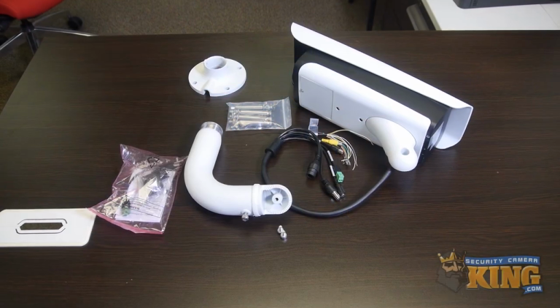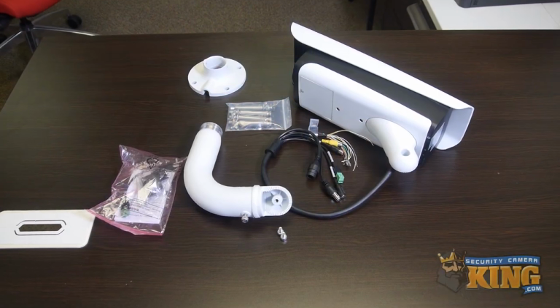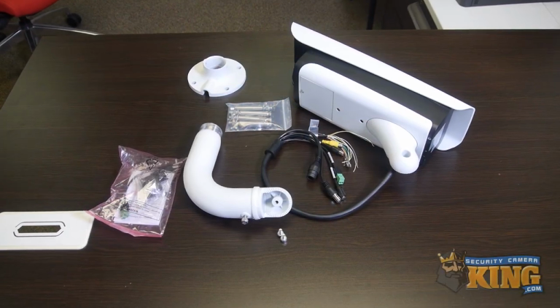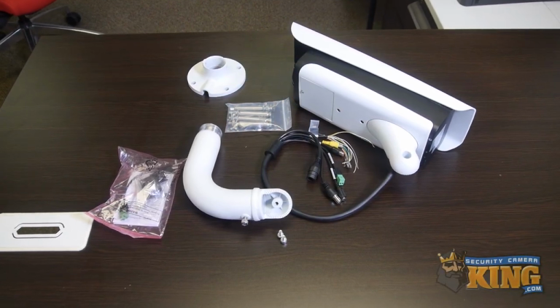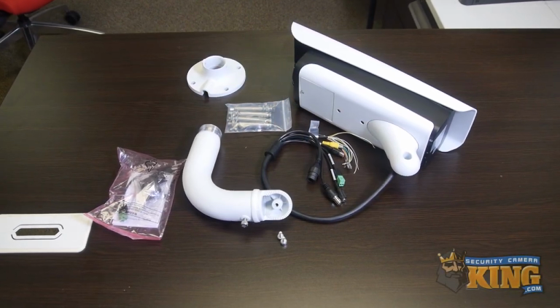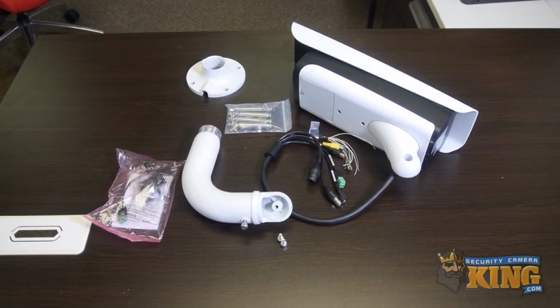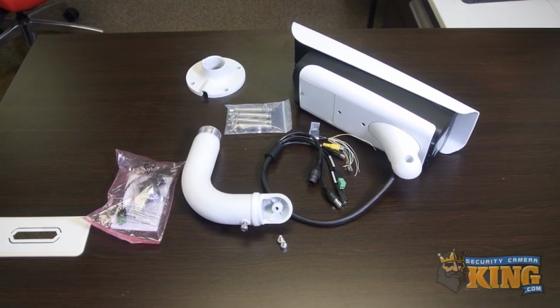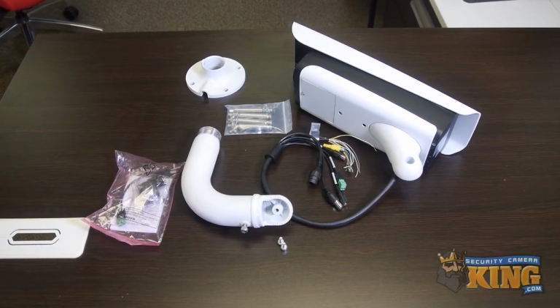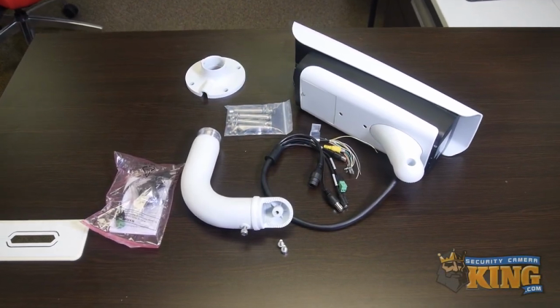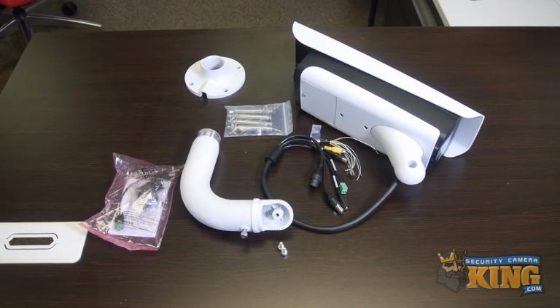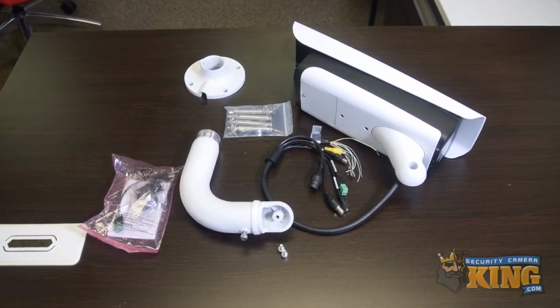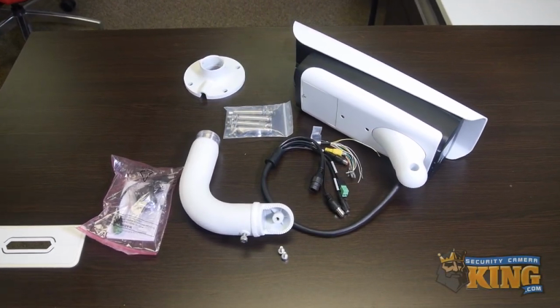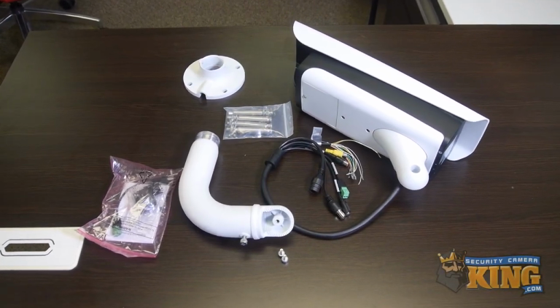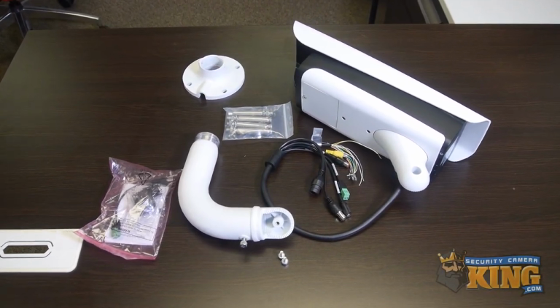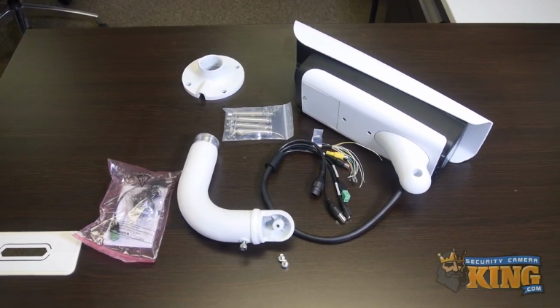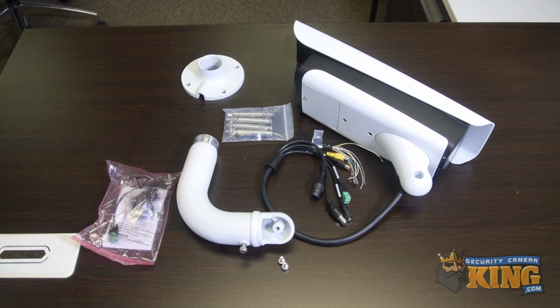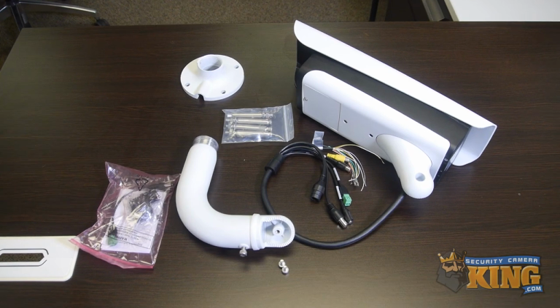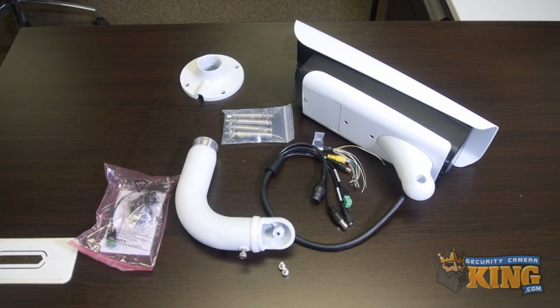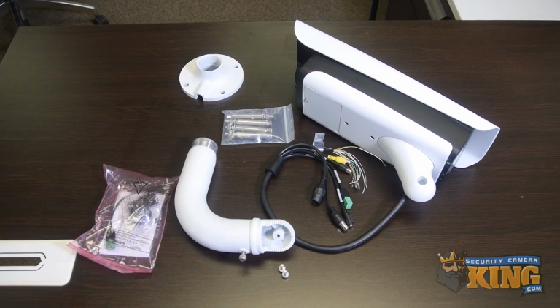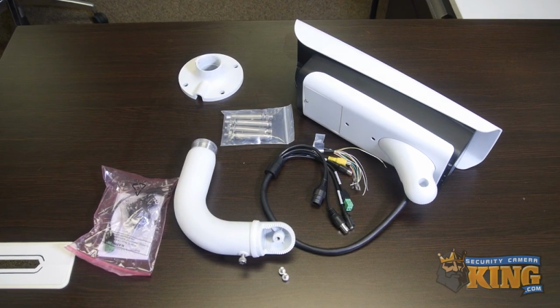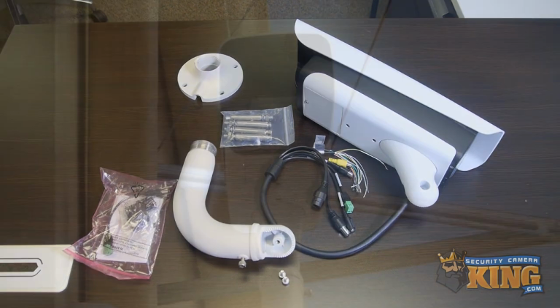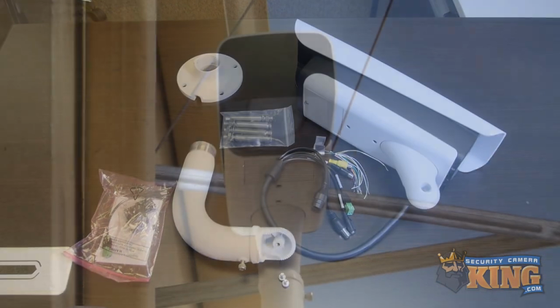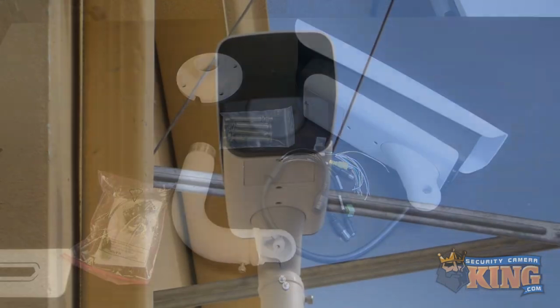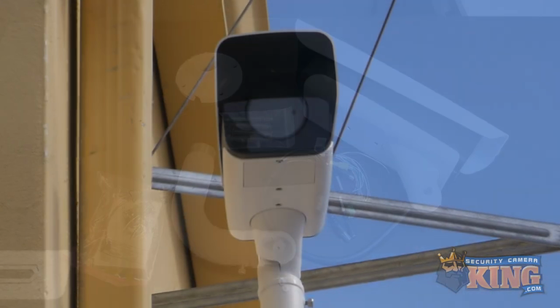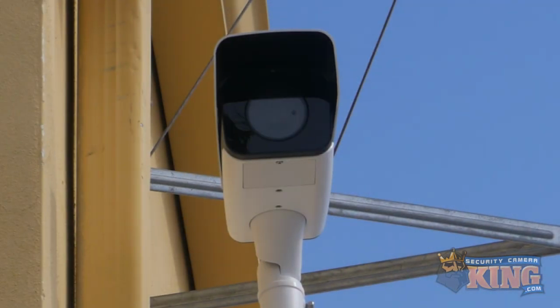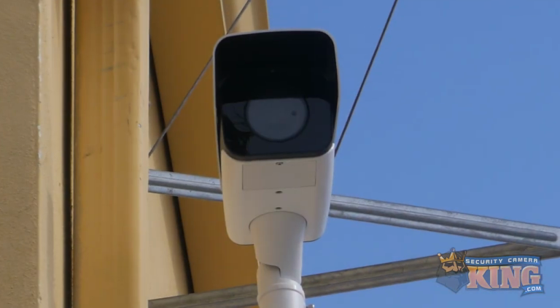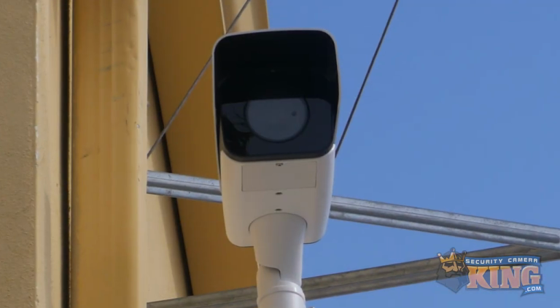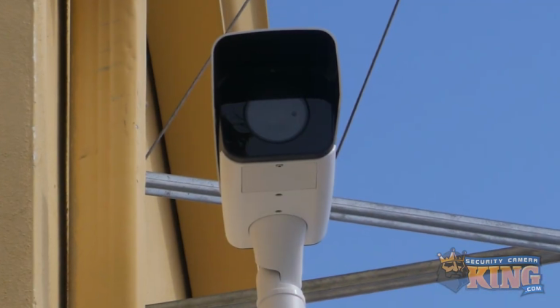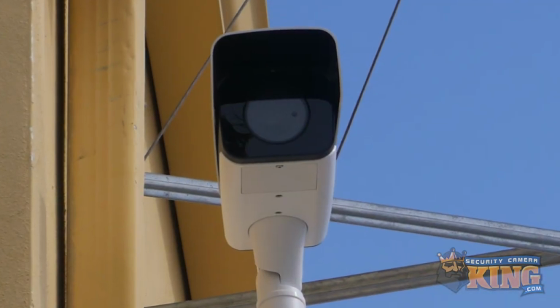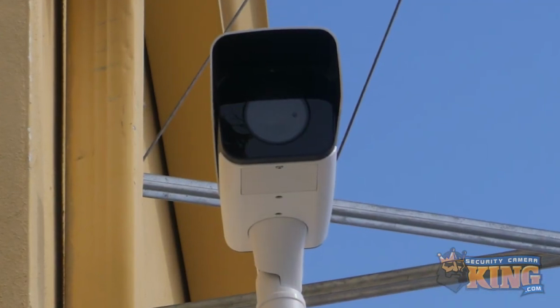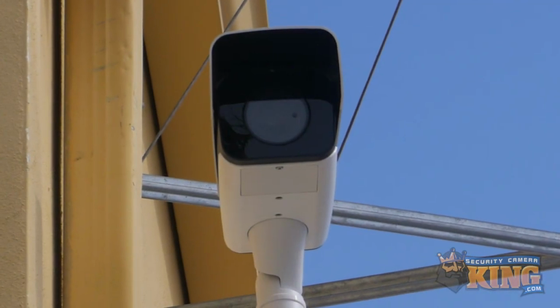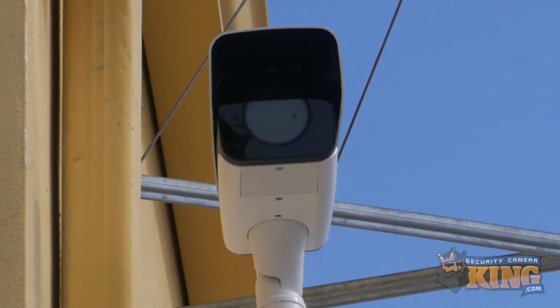Welcome to the setup guide for our LPR, or License Plate Recognition, series of cameras. Before setup, first comes installation.